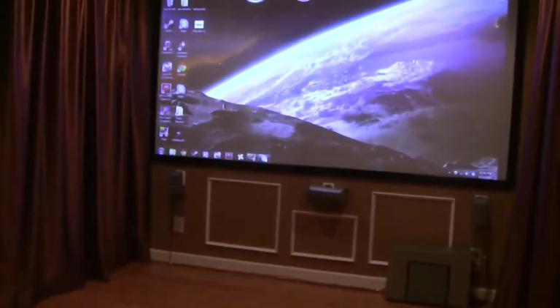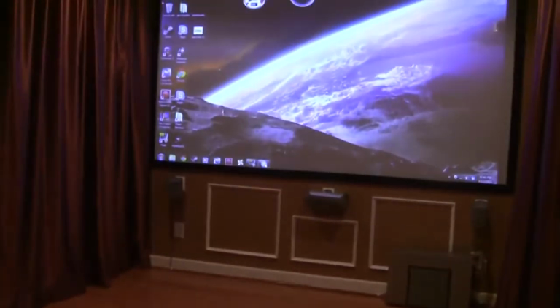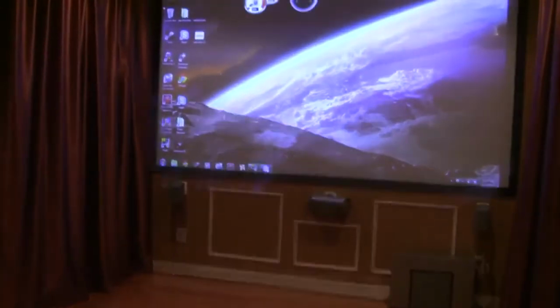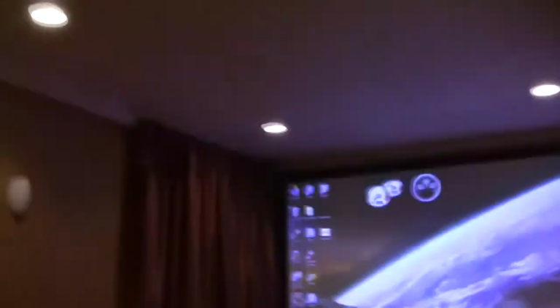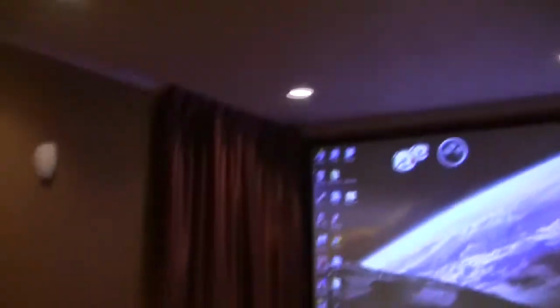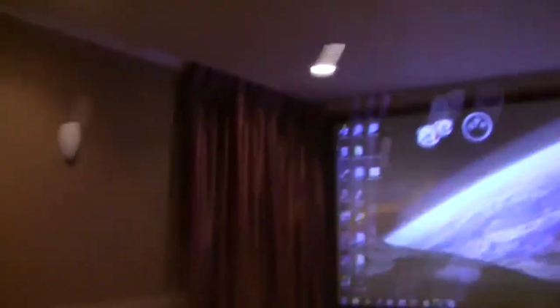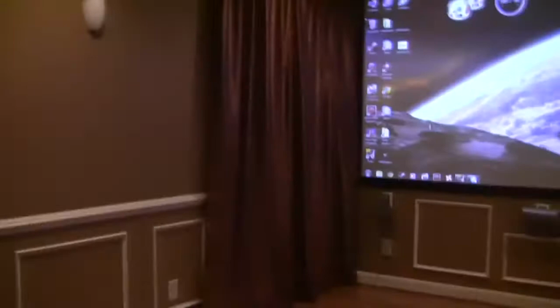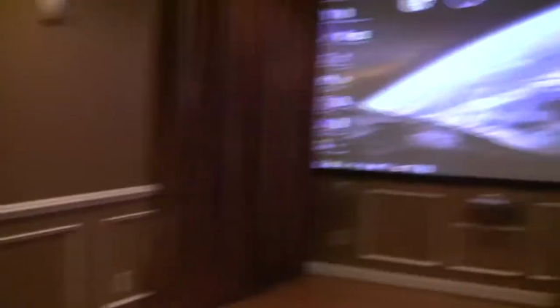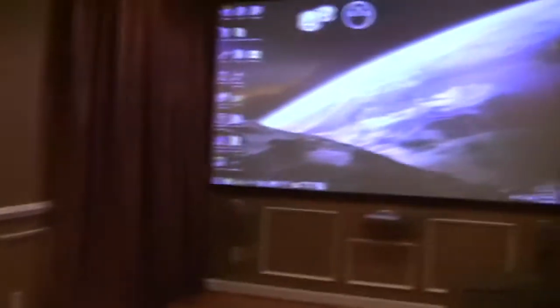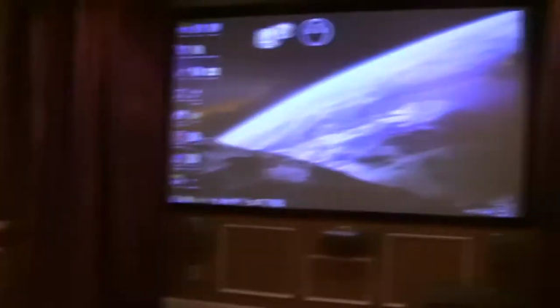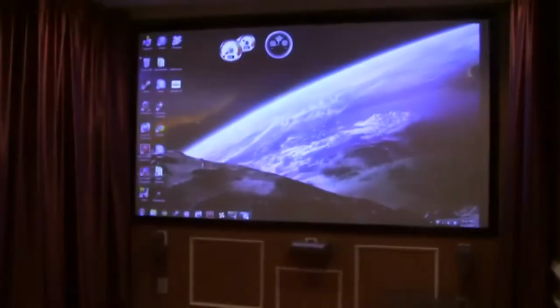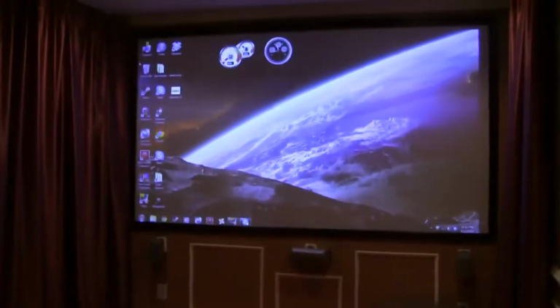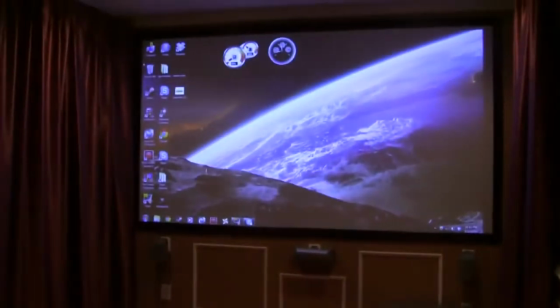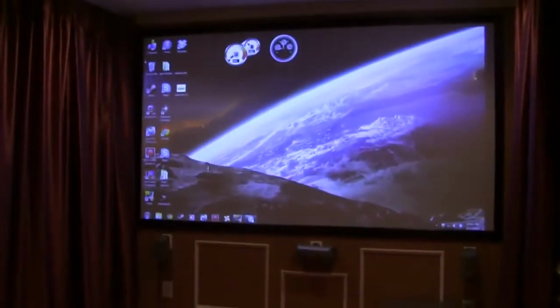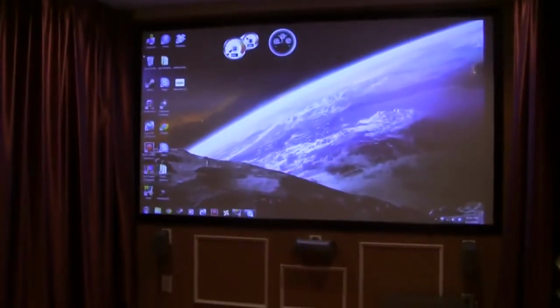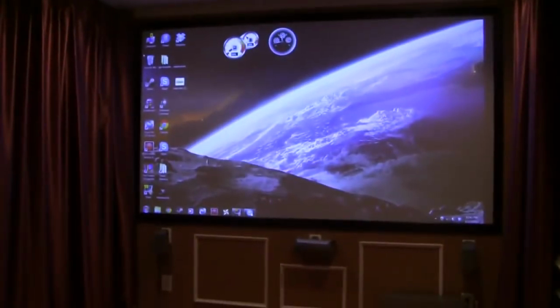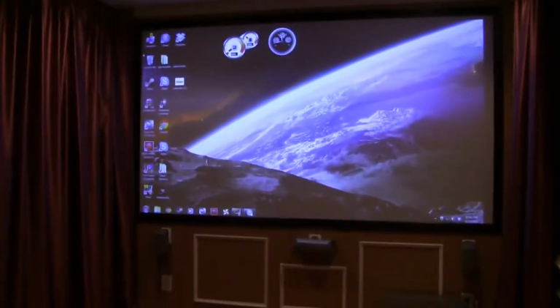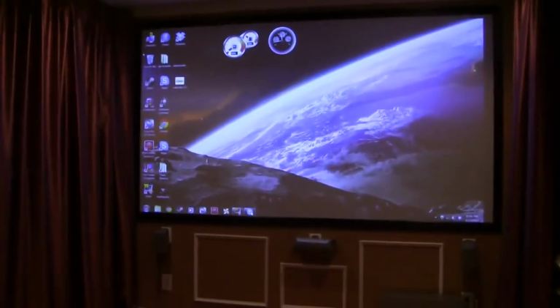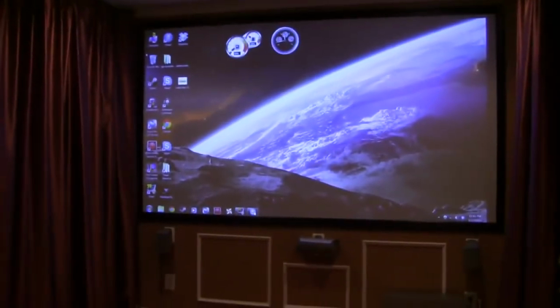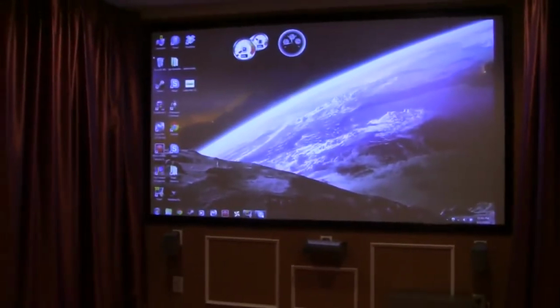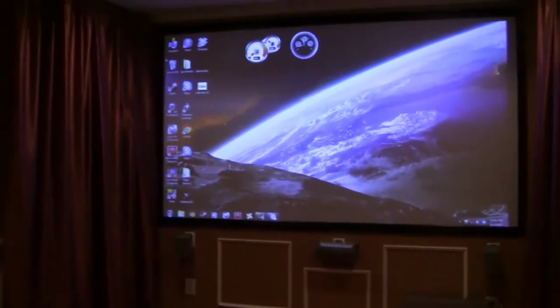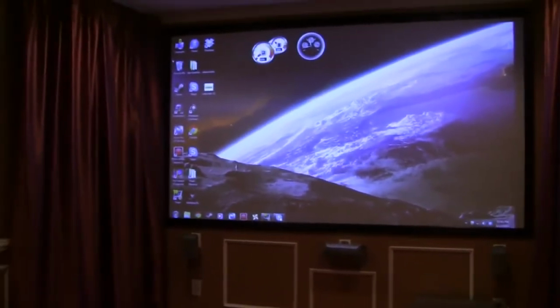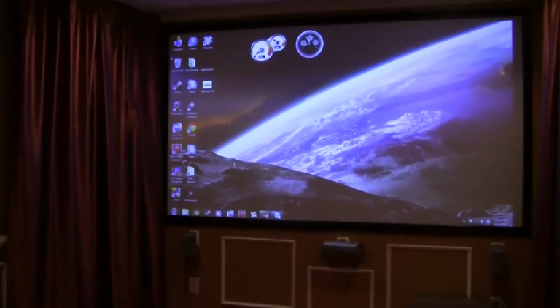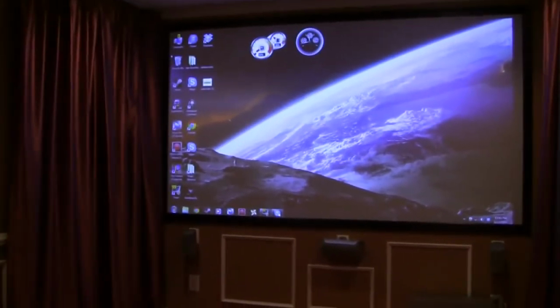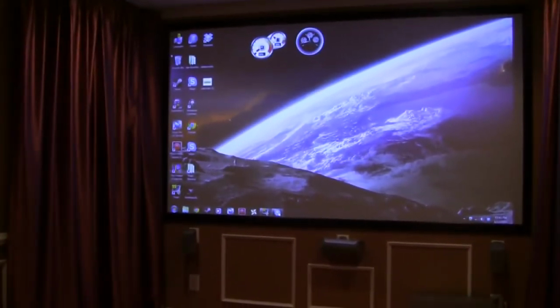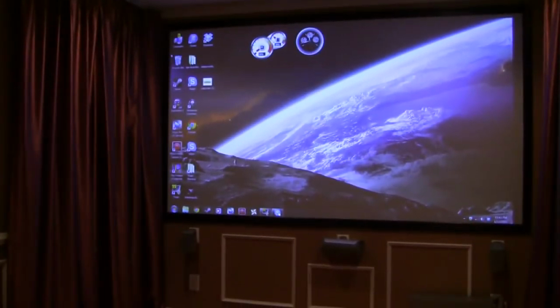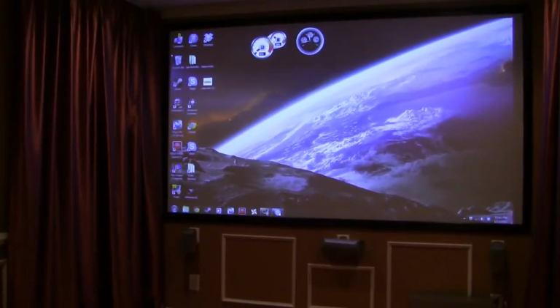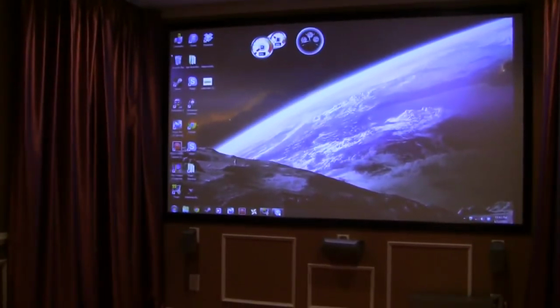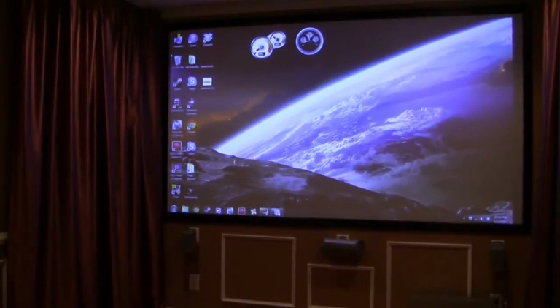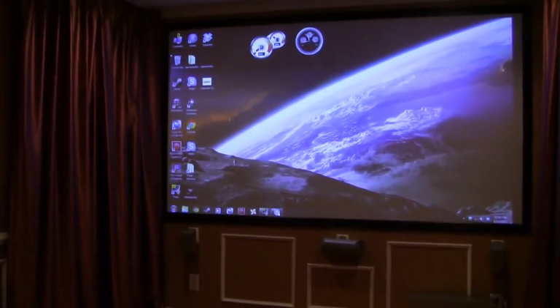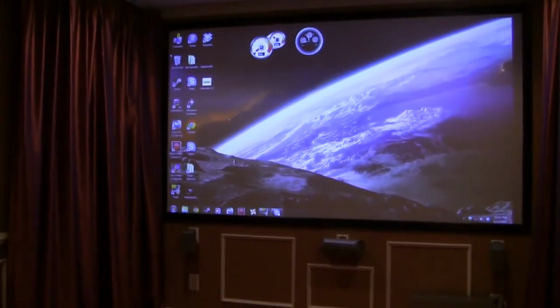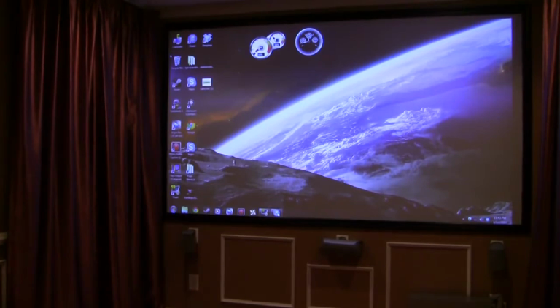I'll start up Steam Big Picture, which is the controller-friendly interface. Let's dim the lights.